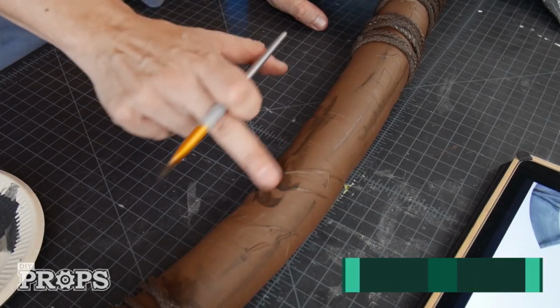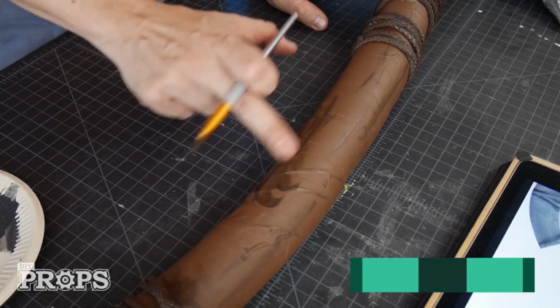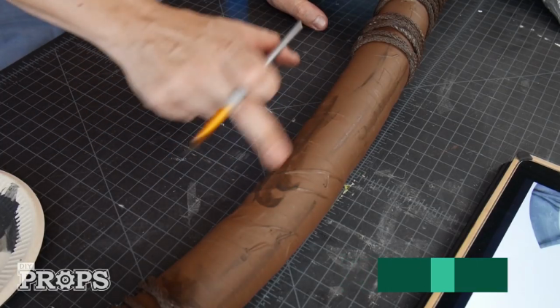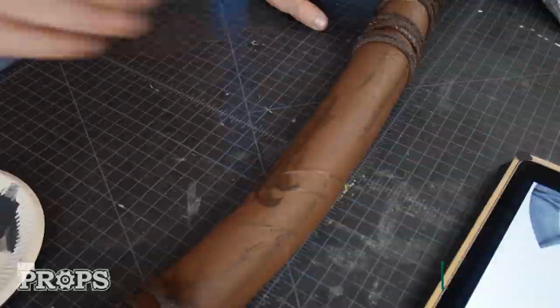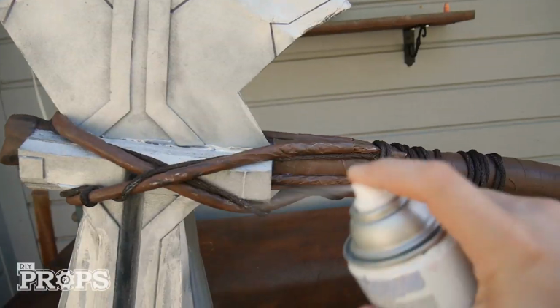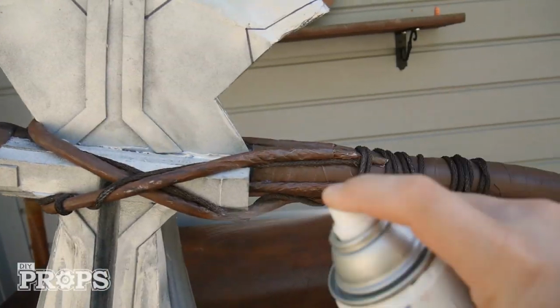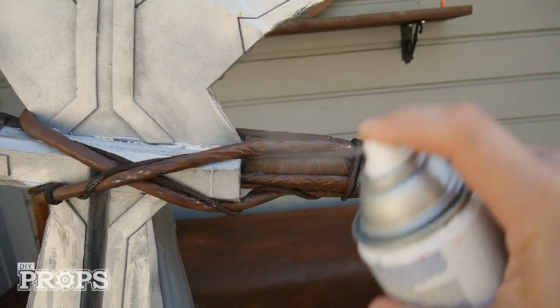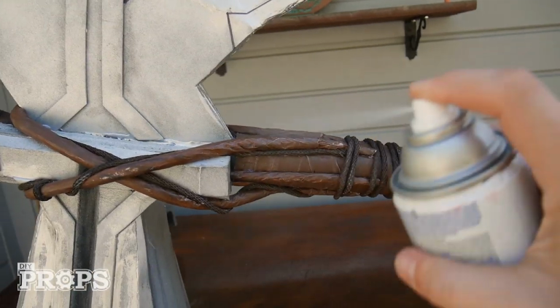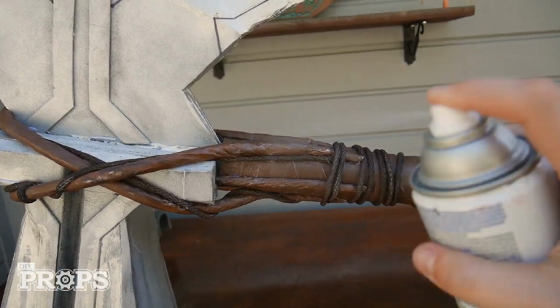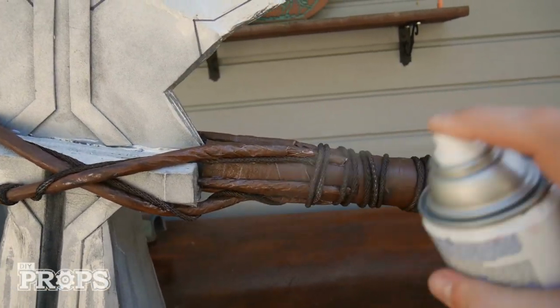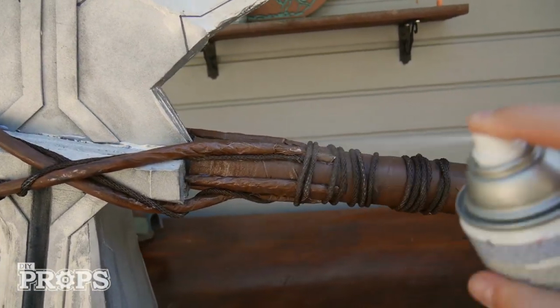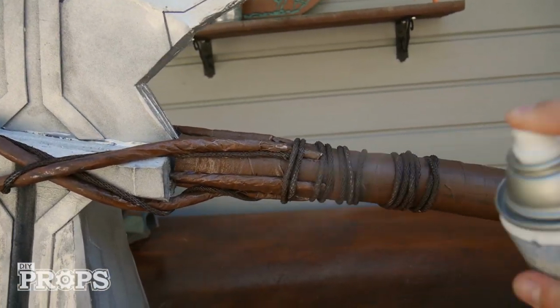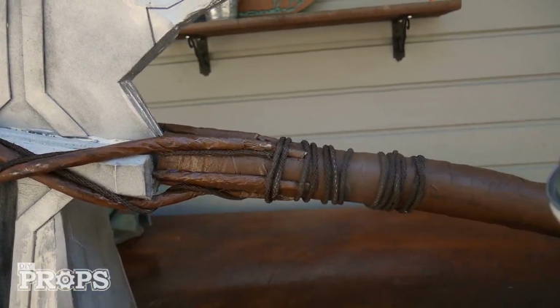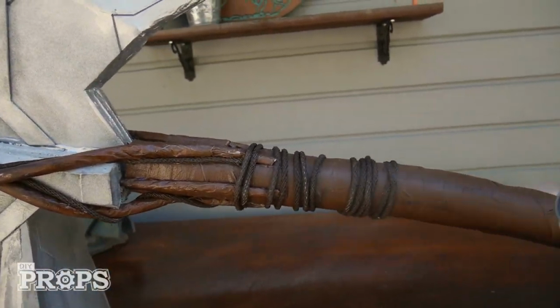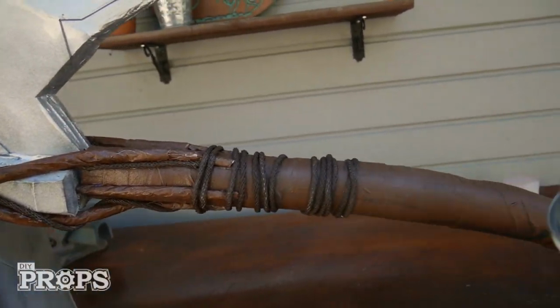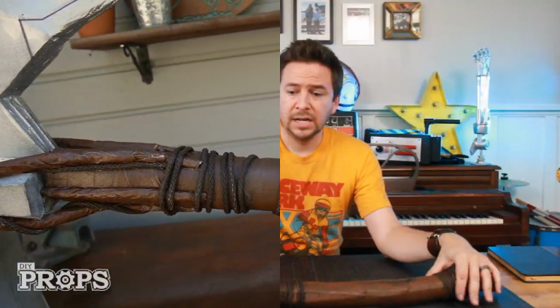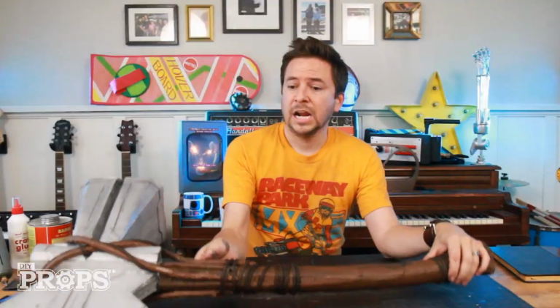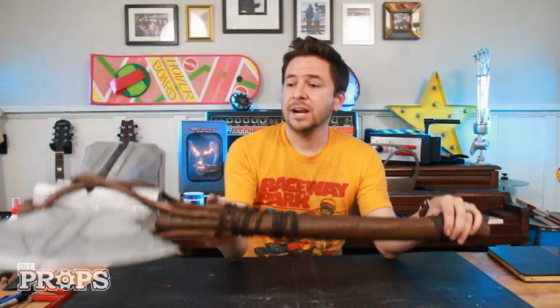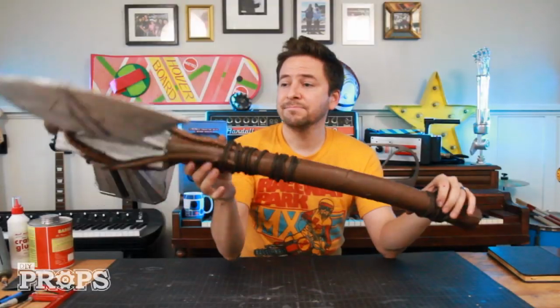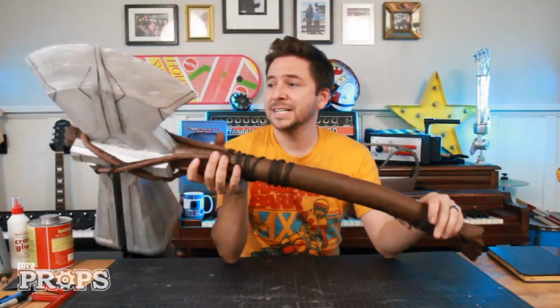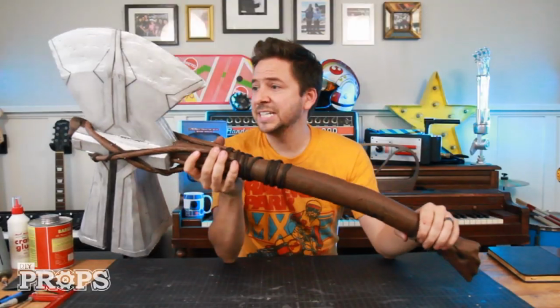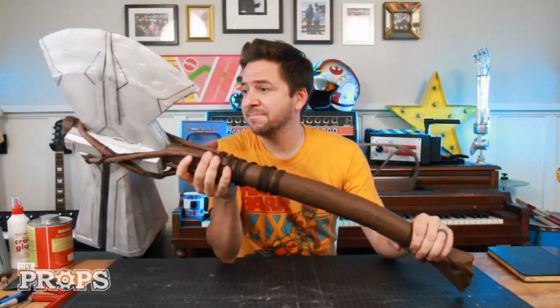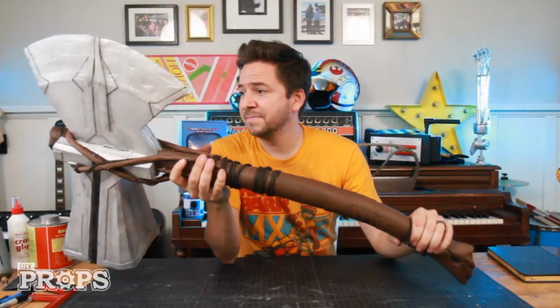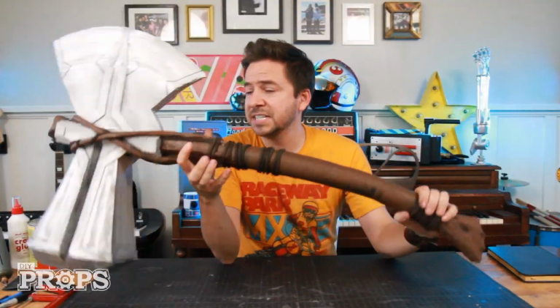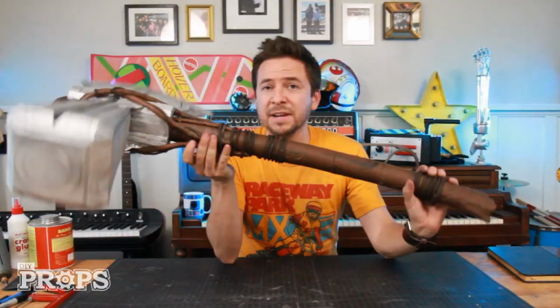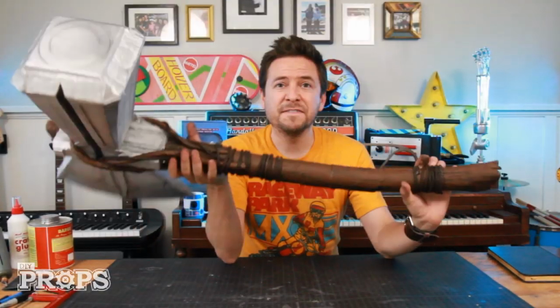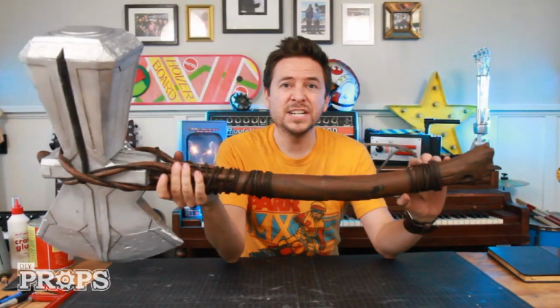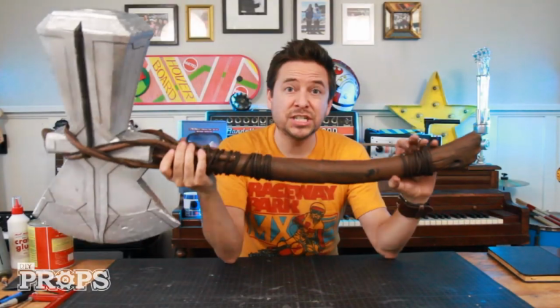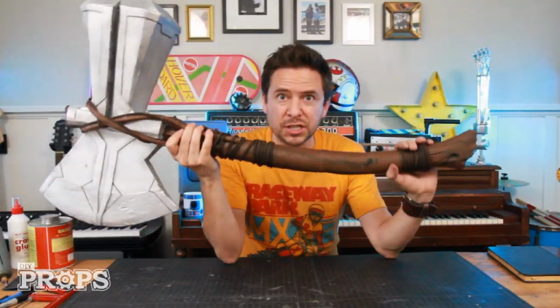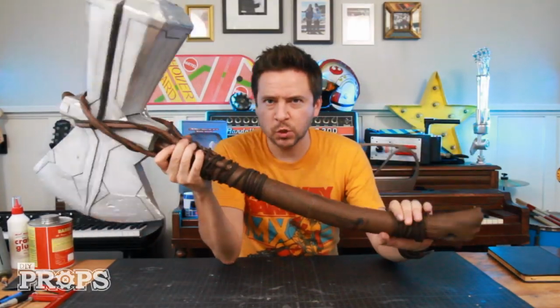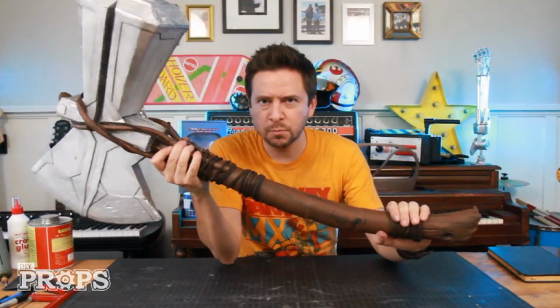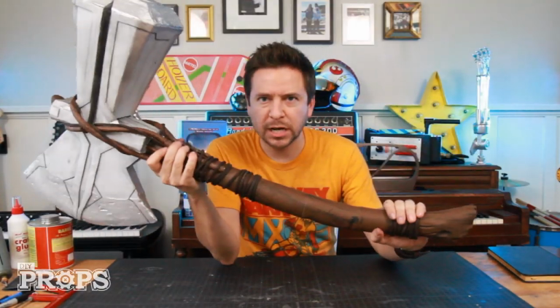That looks cool — I'm happy with the way this is turning out. I'm going to do some final details with some paint, and then hit the whole thing with one final clear coat. And that's it — that is my finished Stormbreaker.